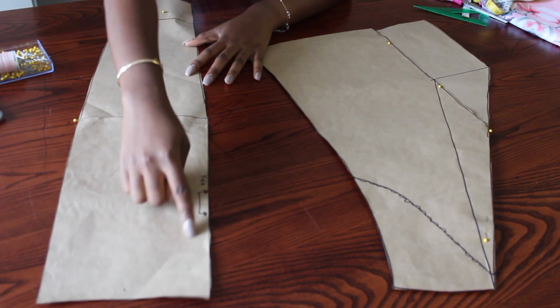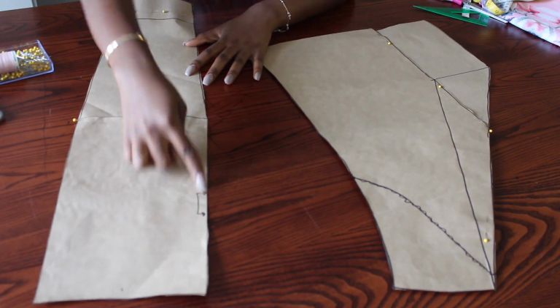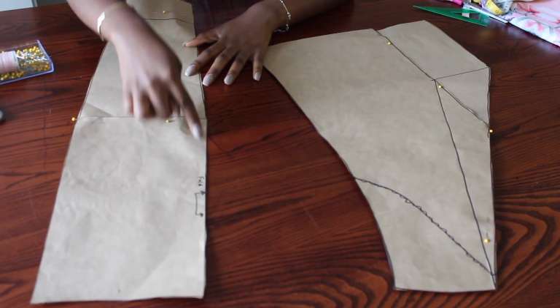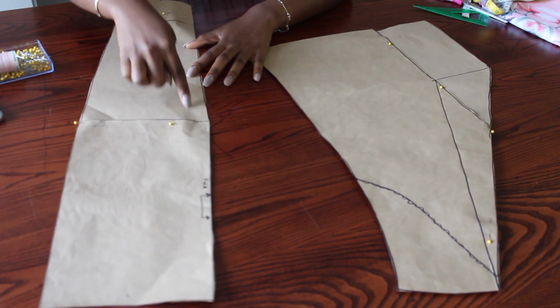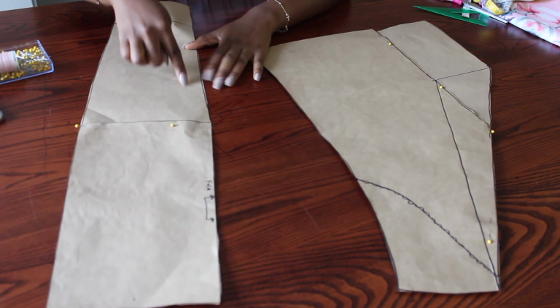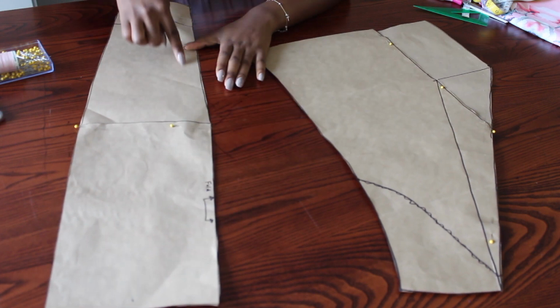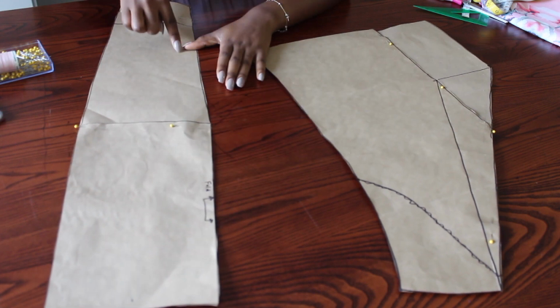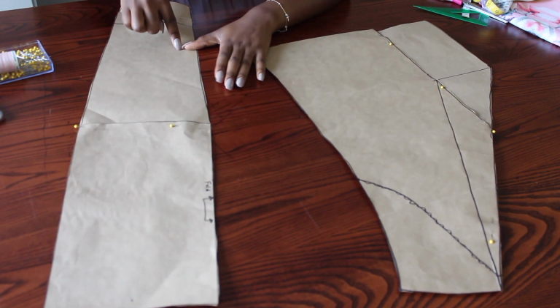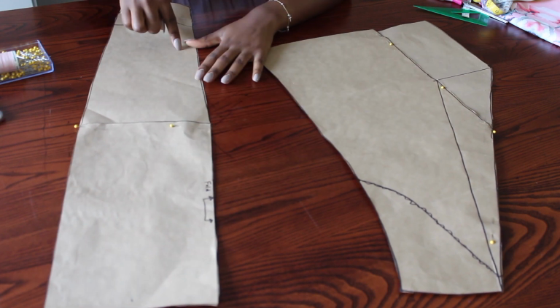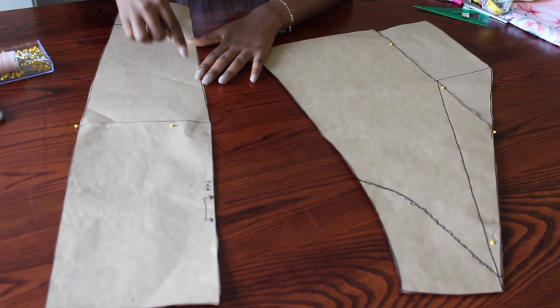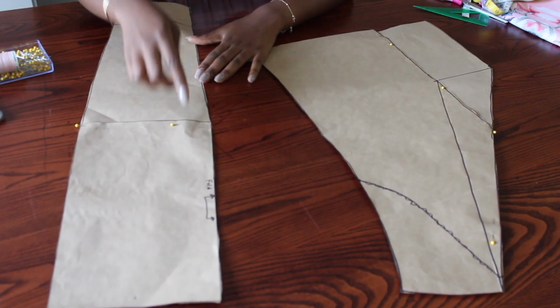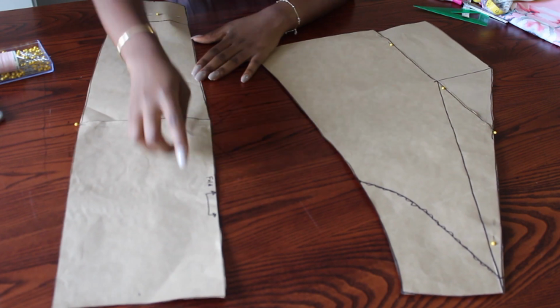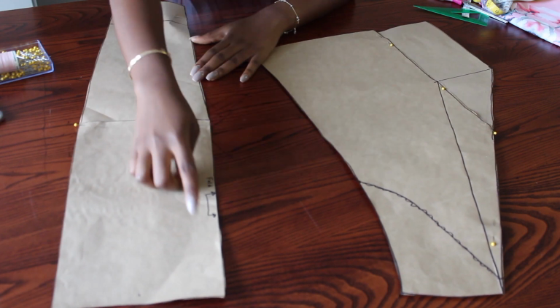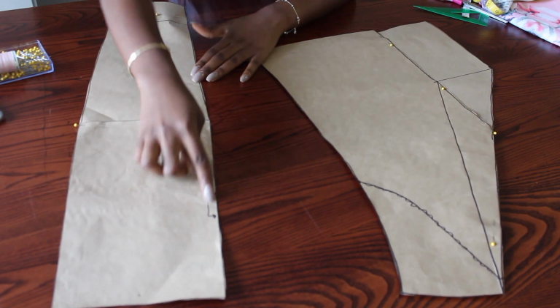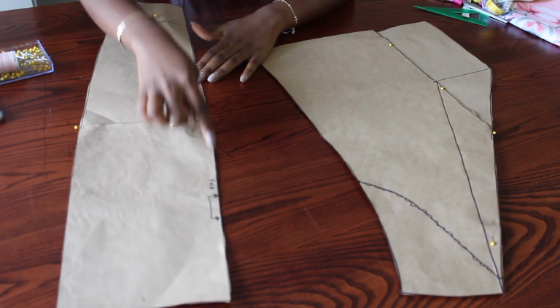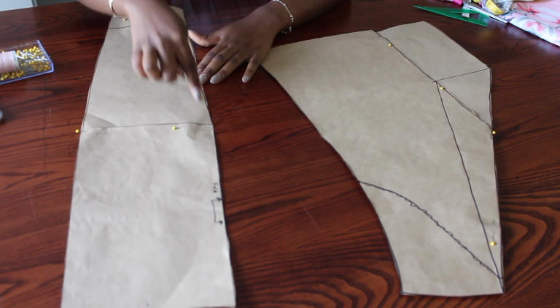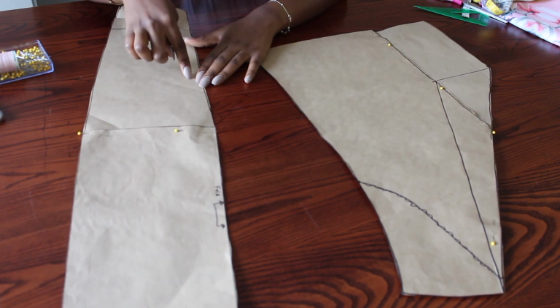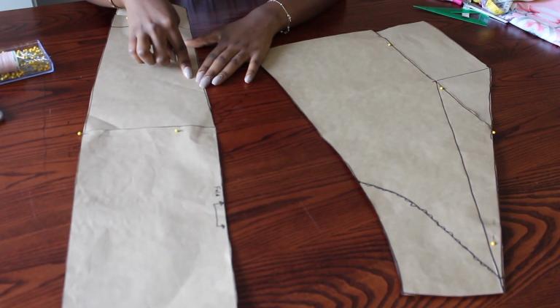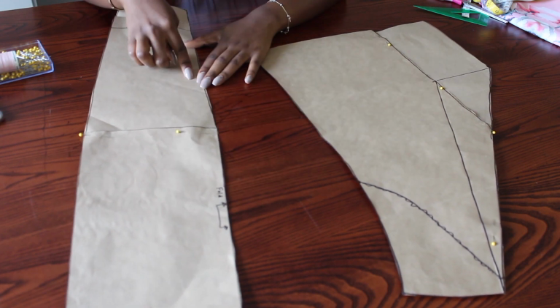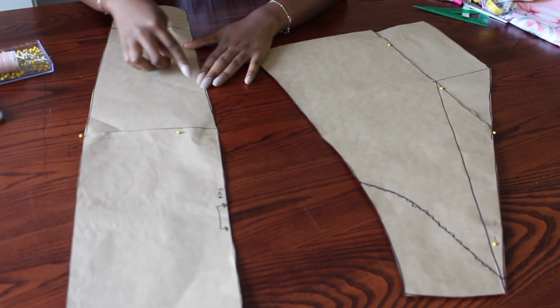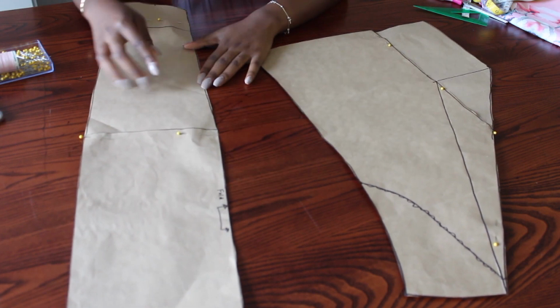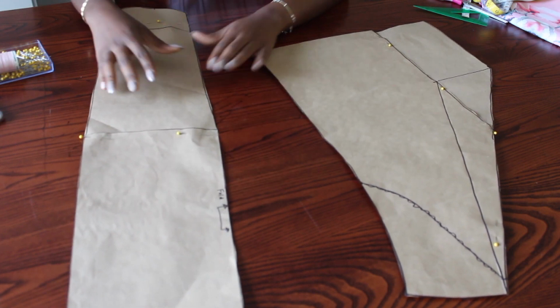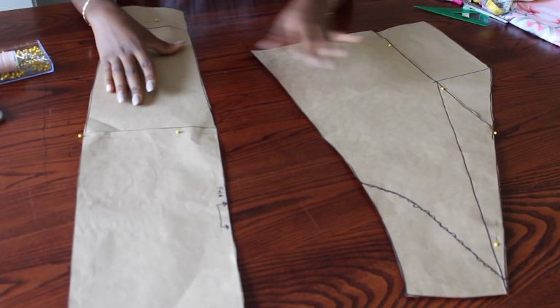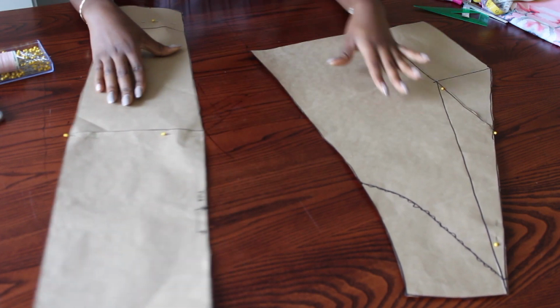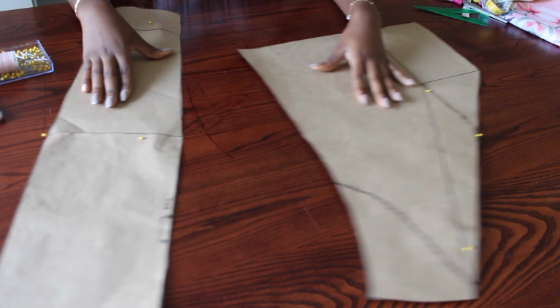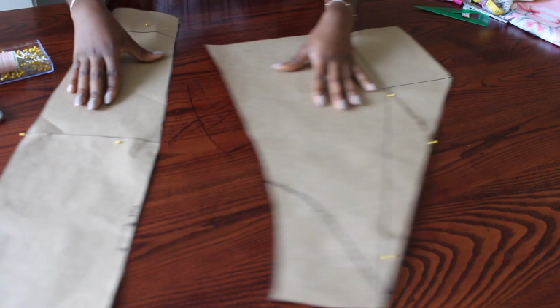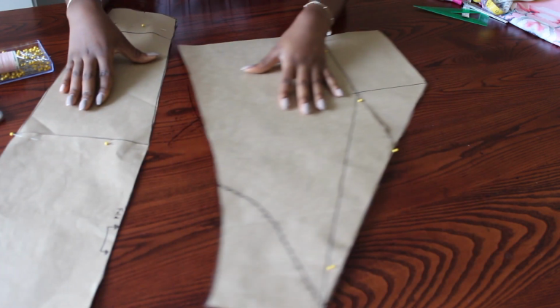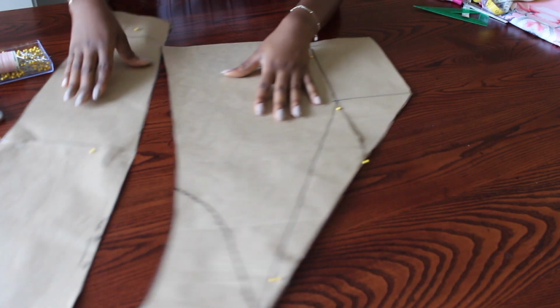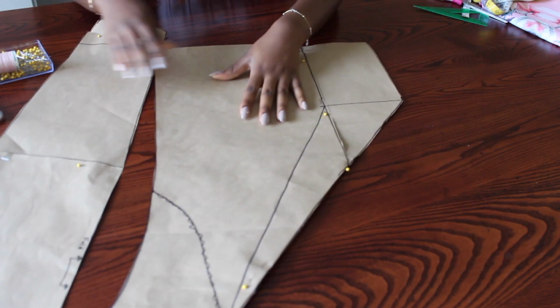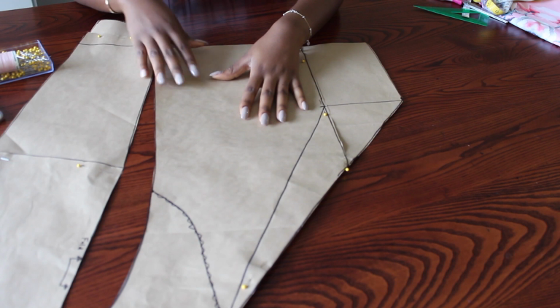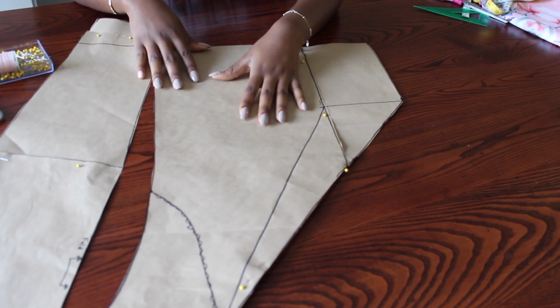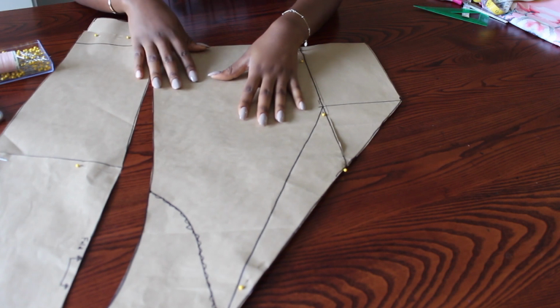I cut that sleeve piece out. This is then my sleeve pattern, which will be cut and folded by the edge I'm showing on the video.